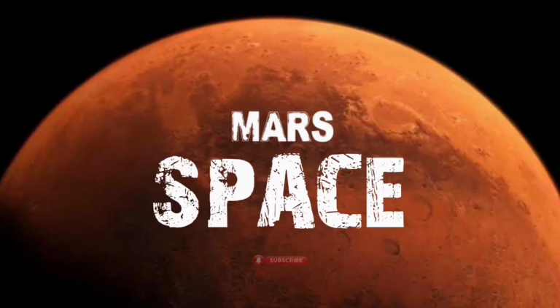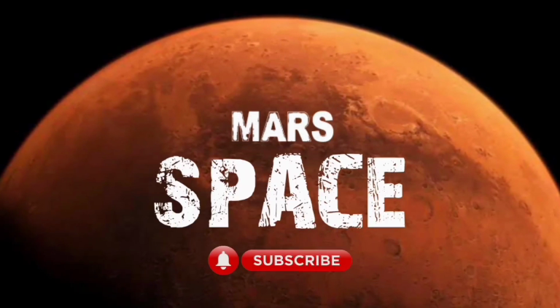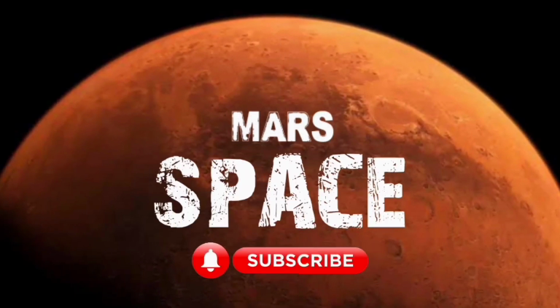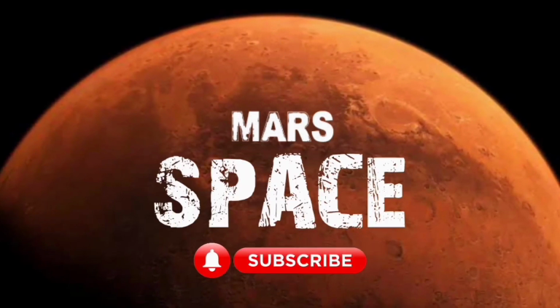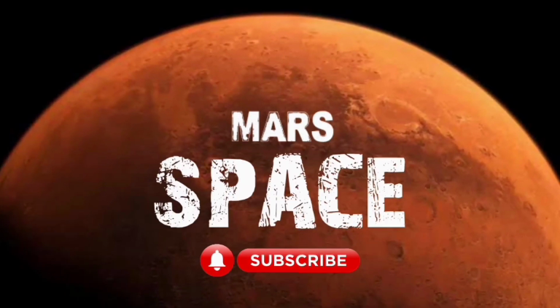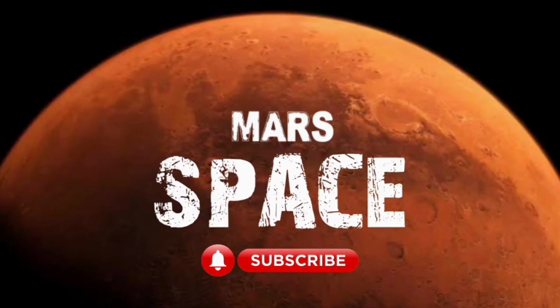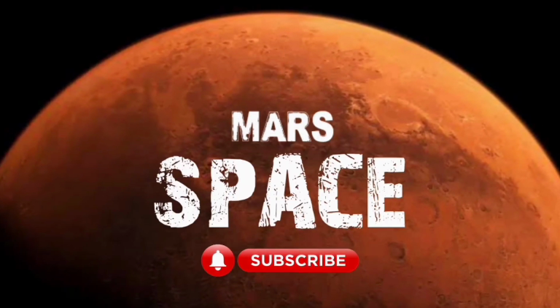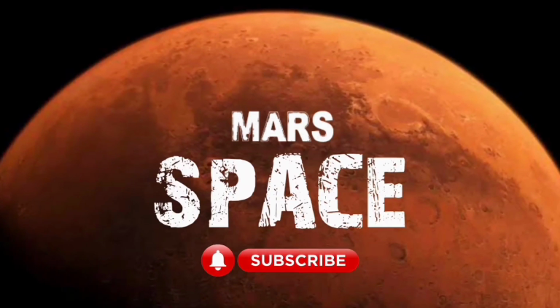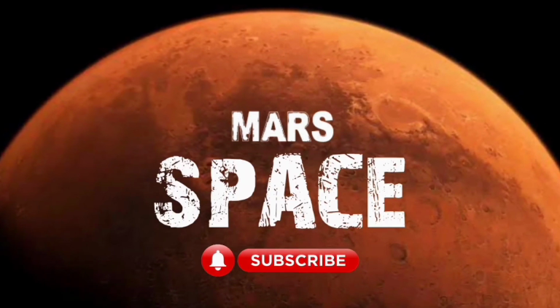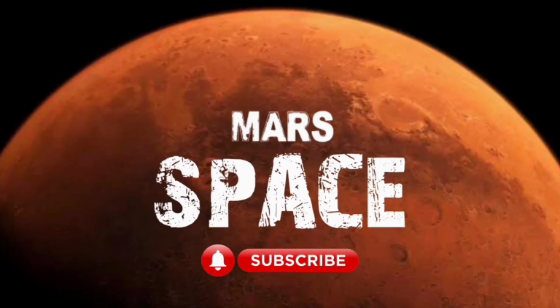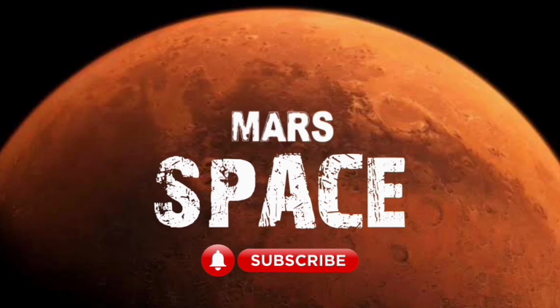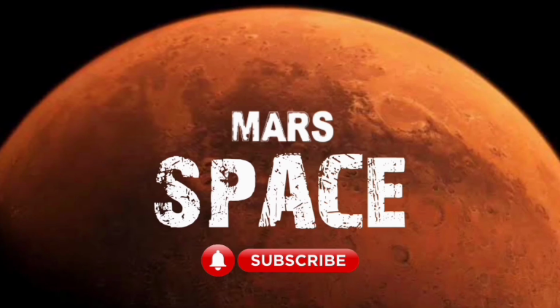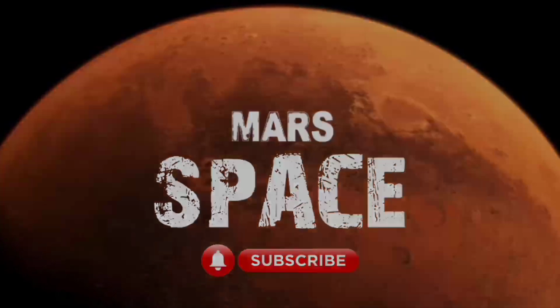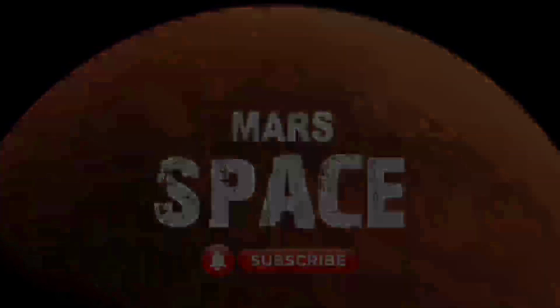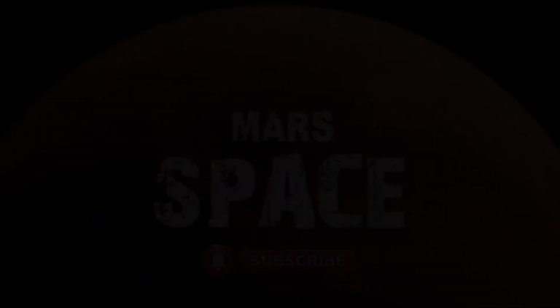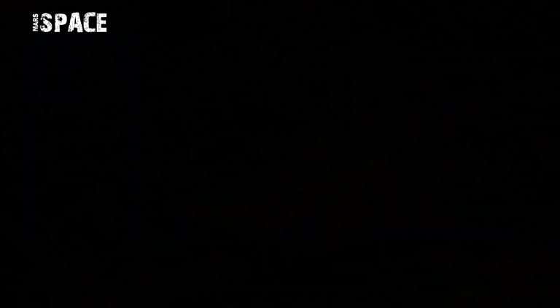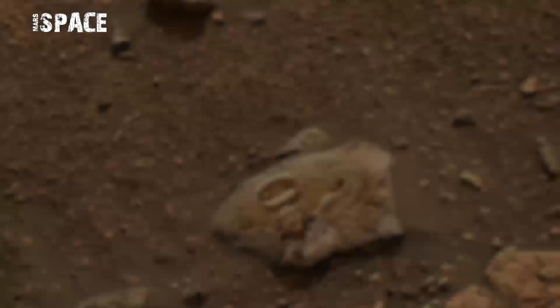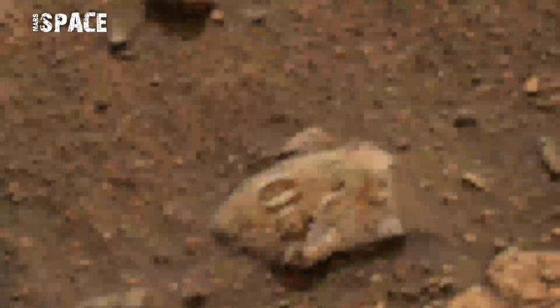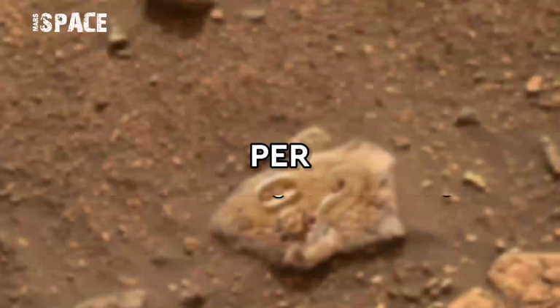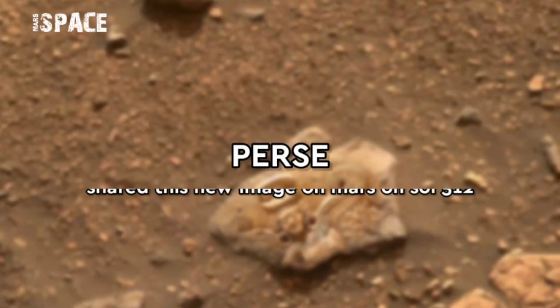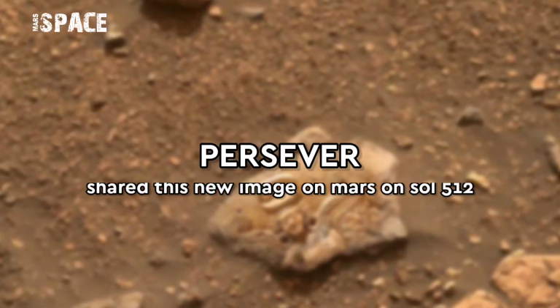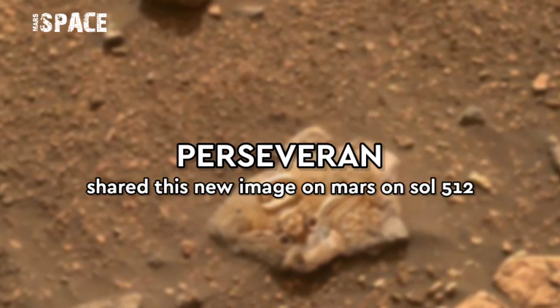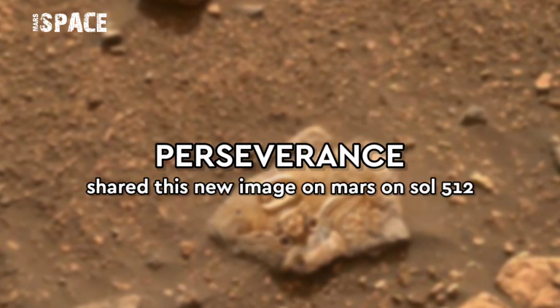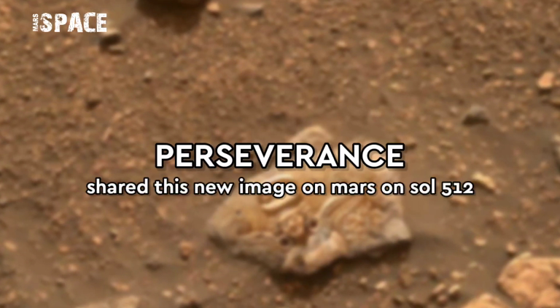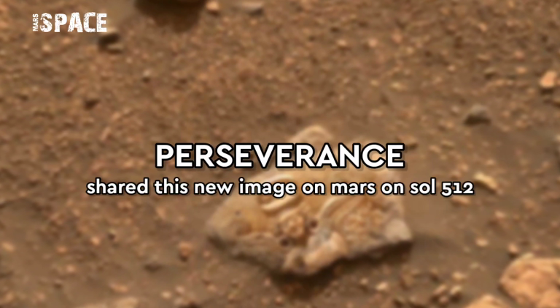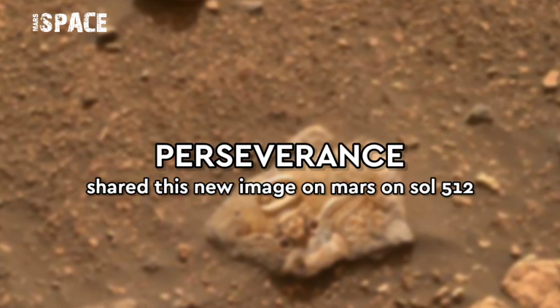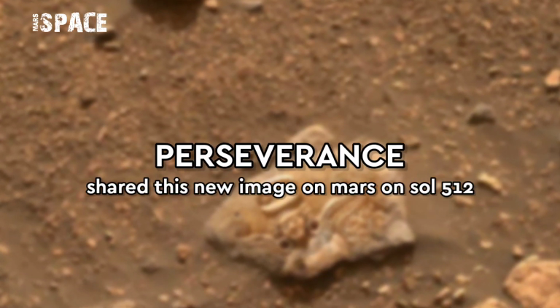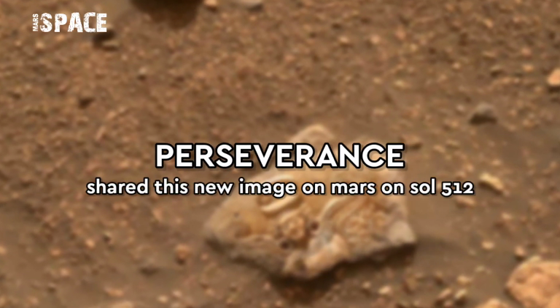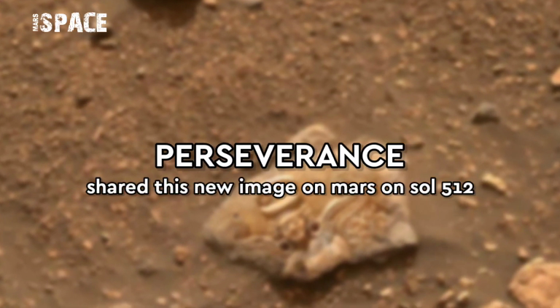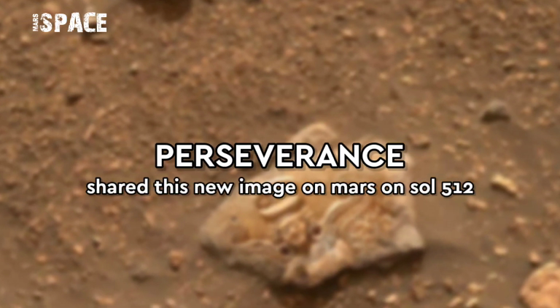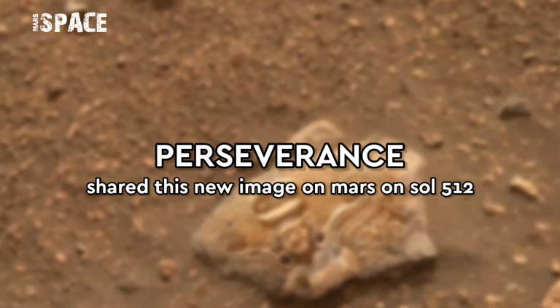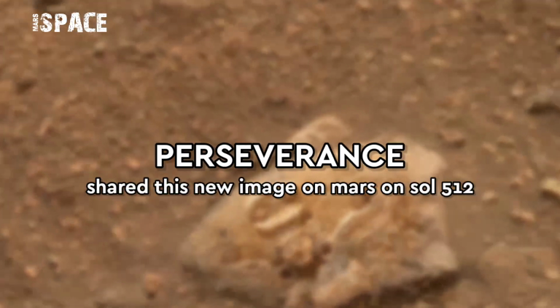Hello my dear friends, welcome back to our YouTube channel Mars's Pass. For more updates hit the bell icon with thumbs up and please watch to the end.